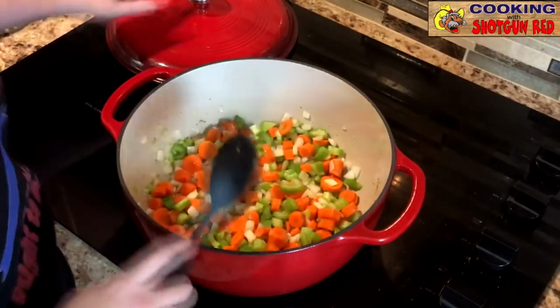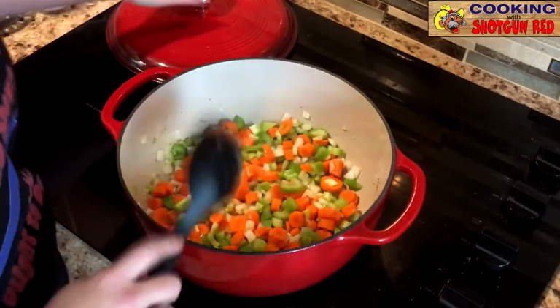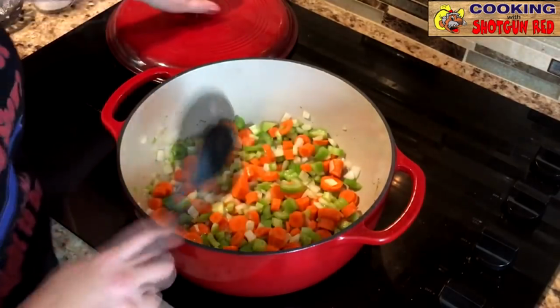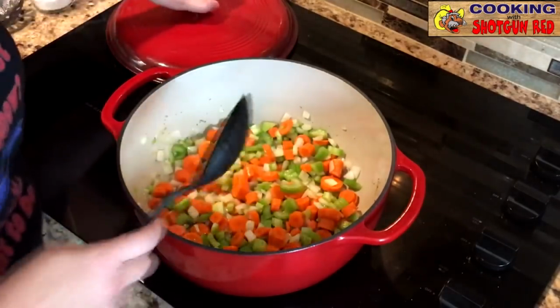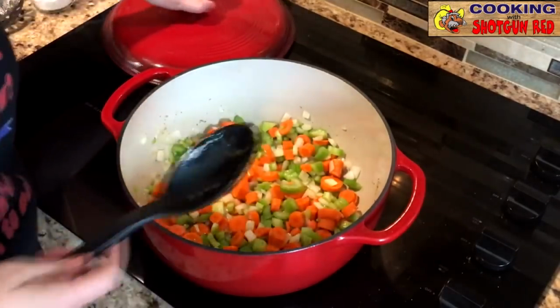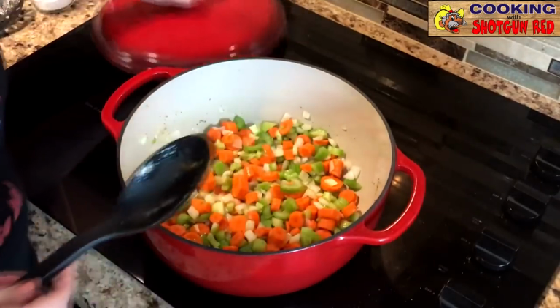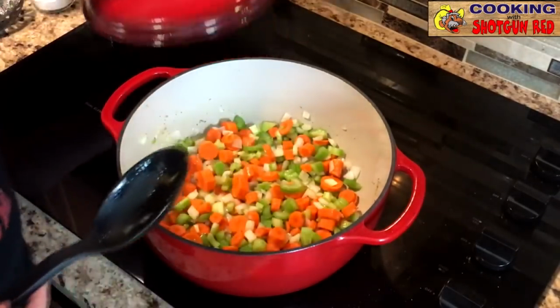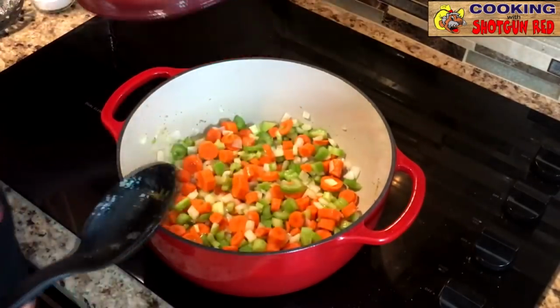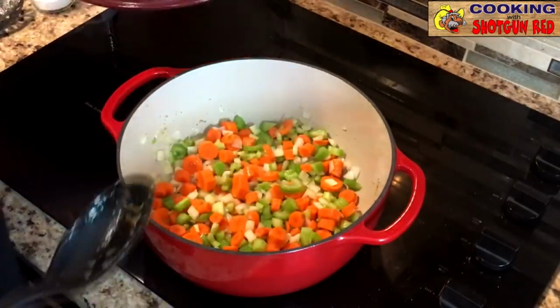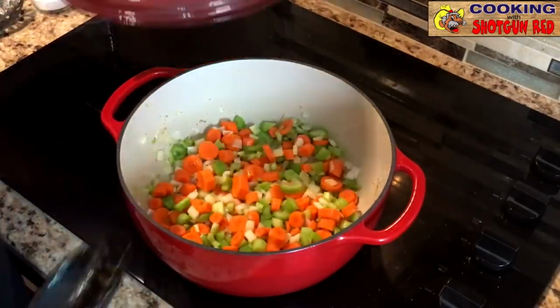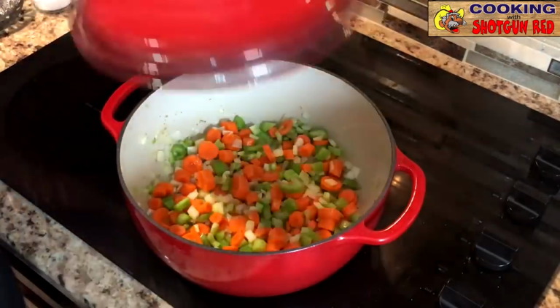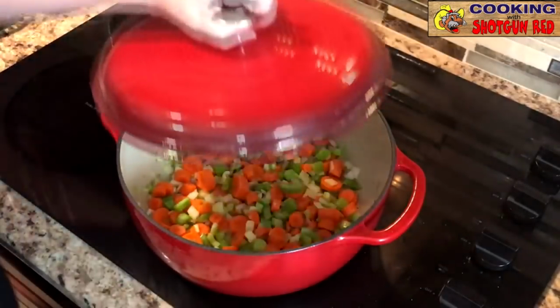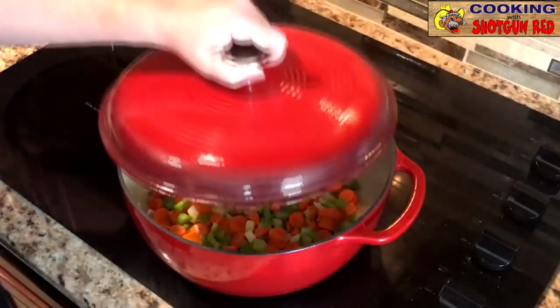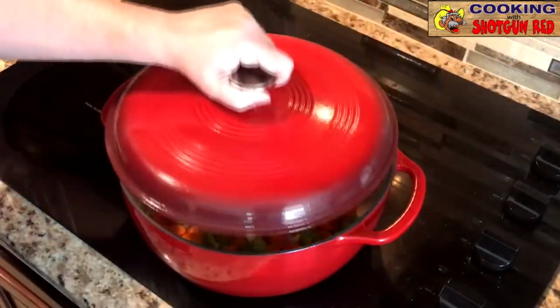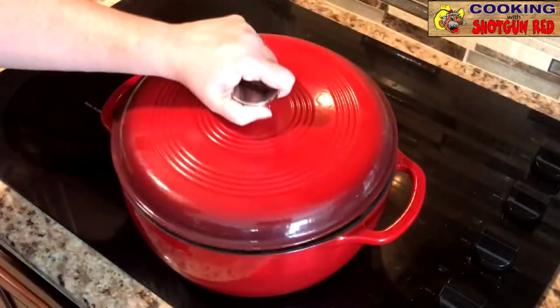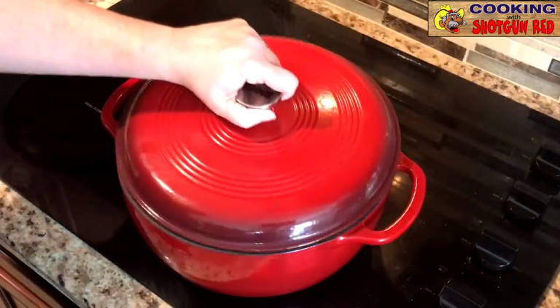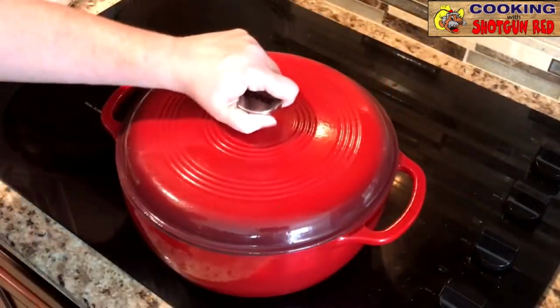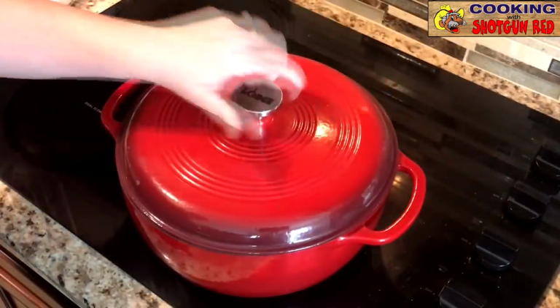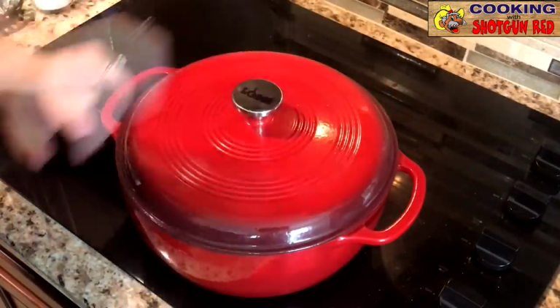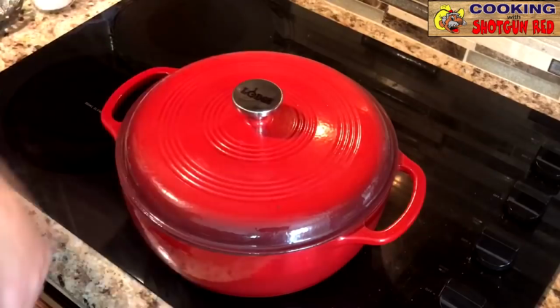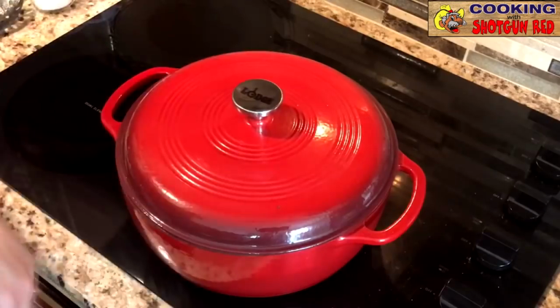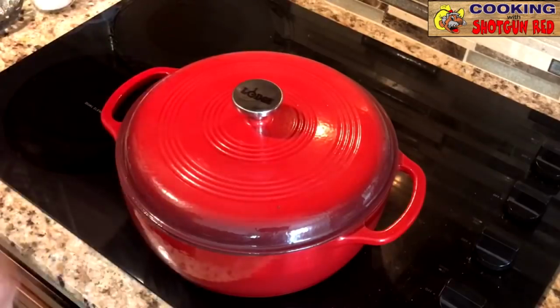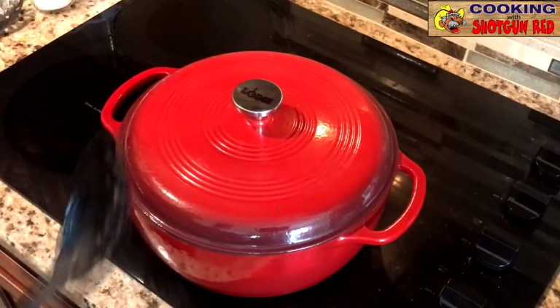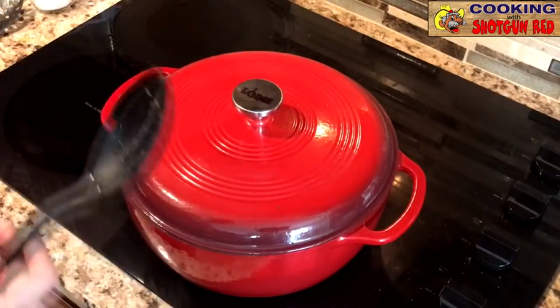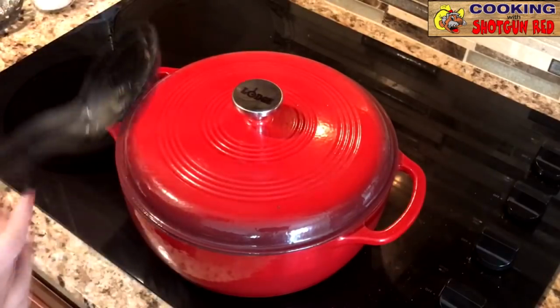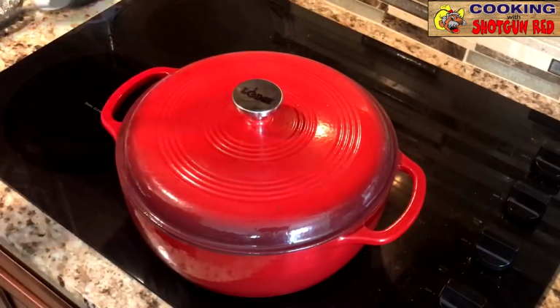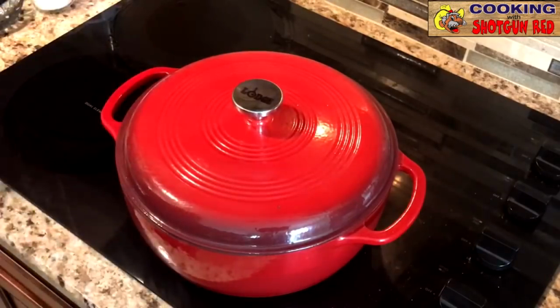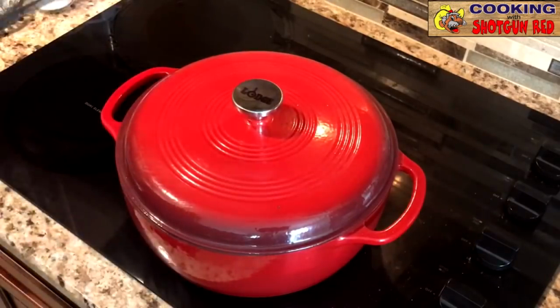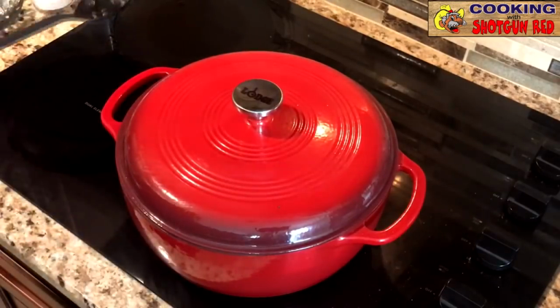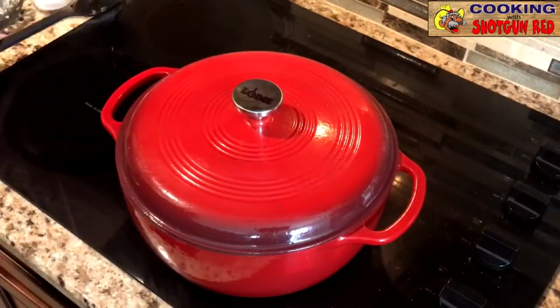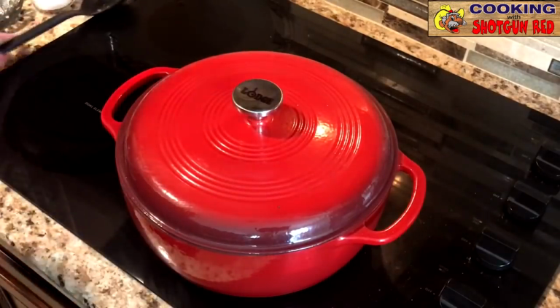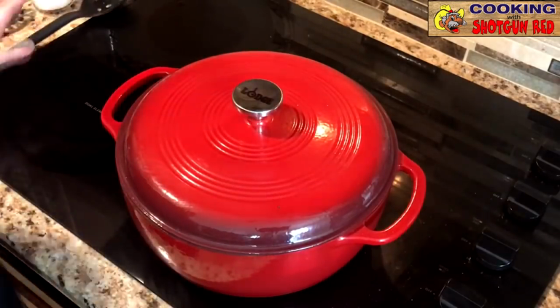We're going to cover it. That's the beauty of this oven too — just cover it up and let it cook.